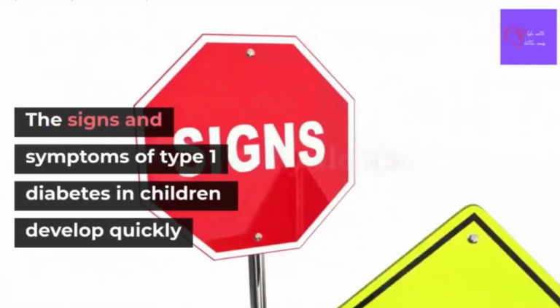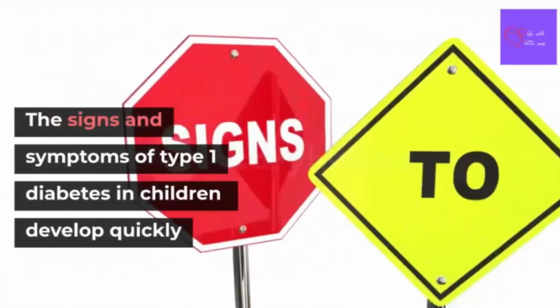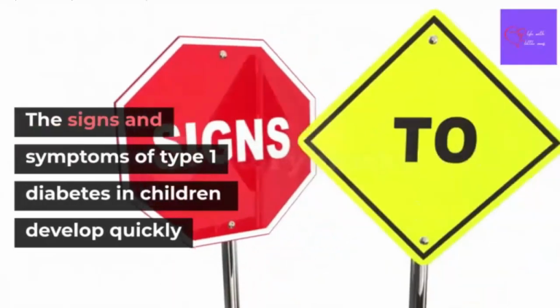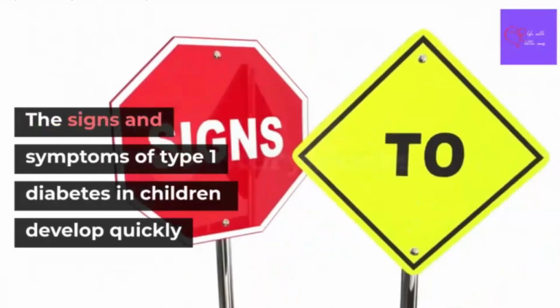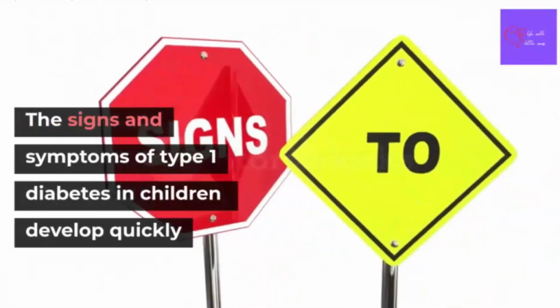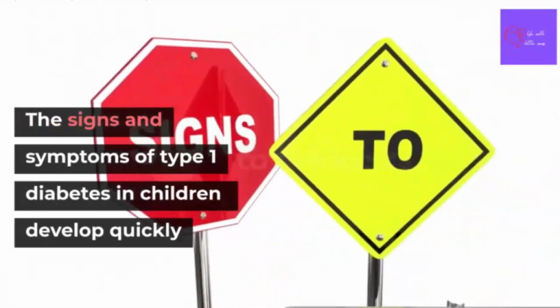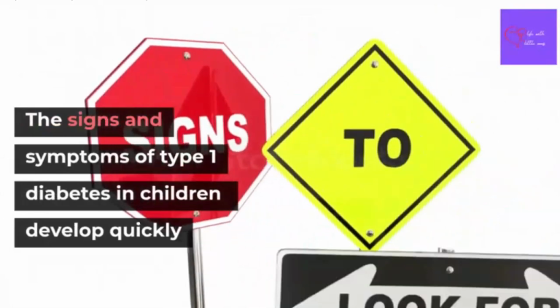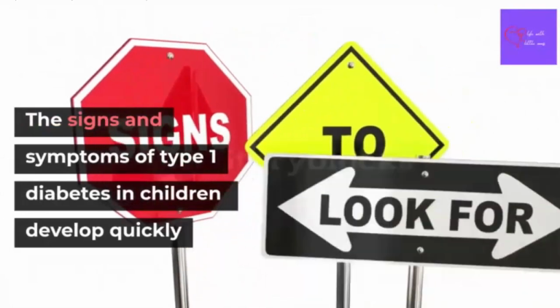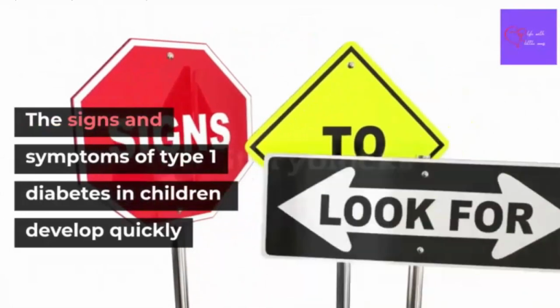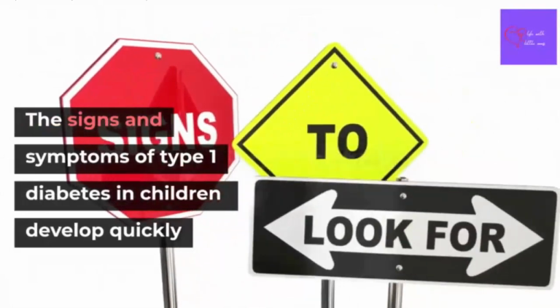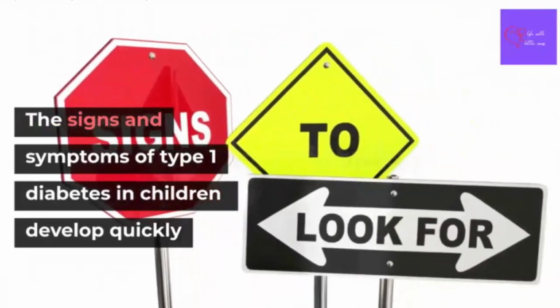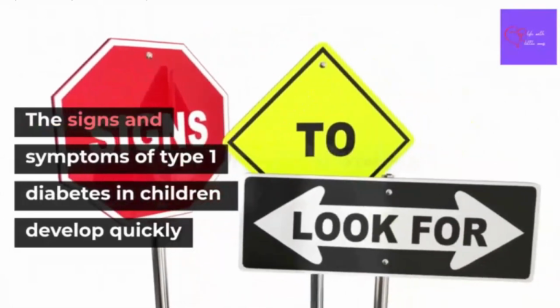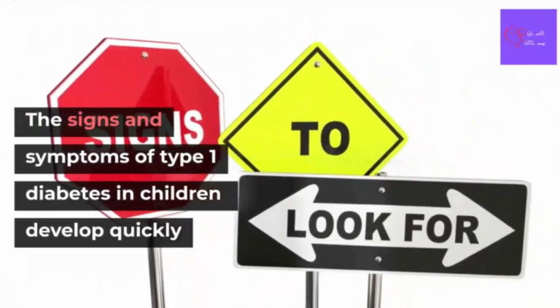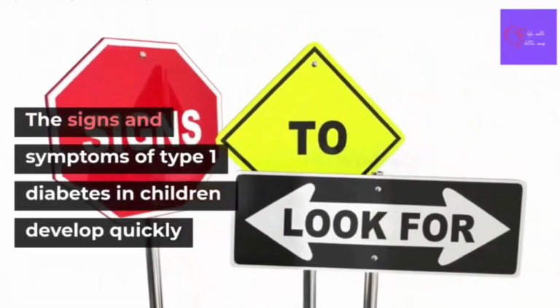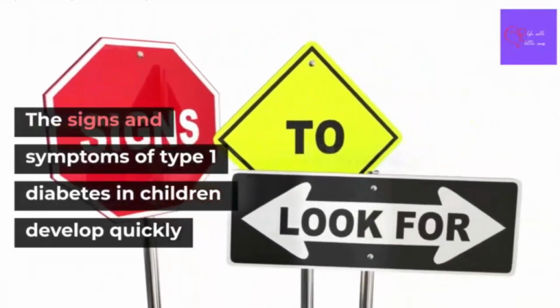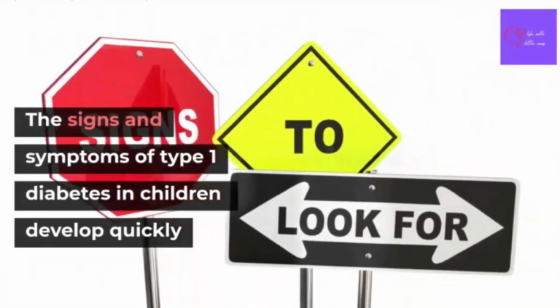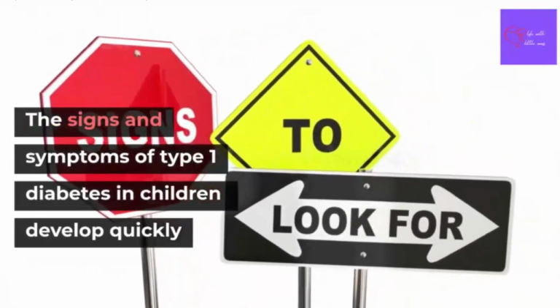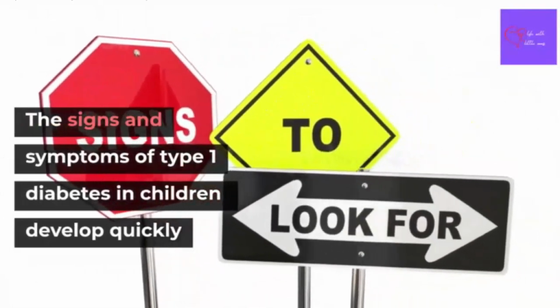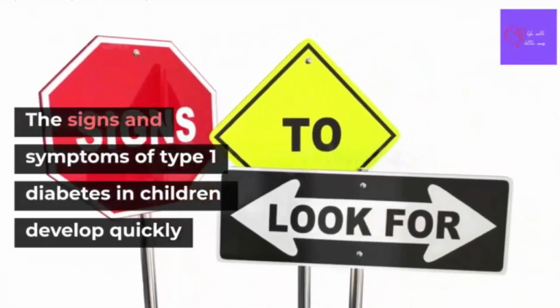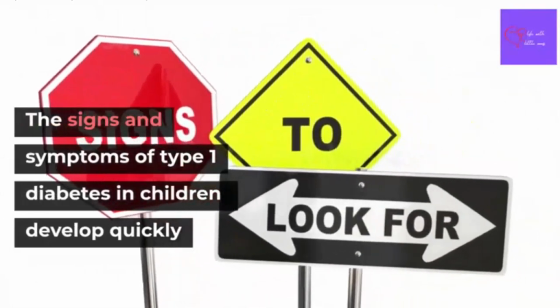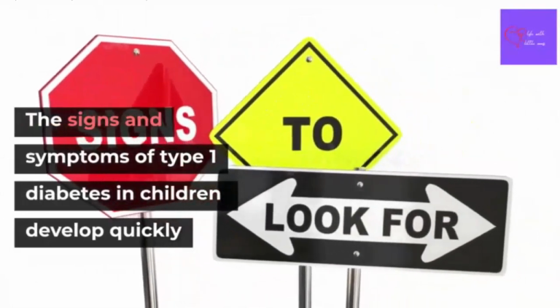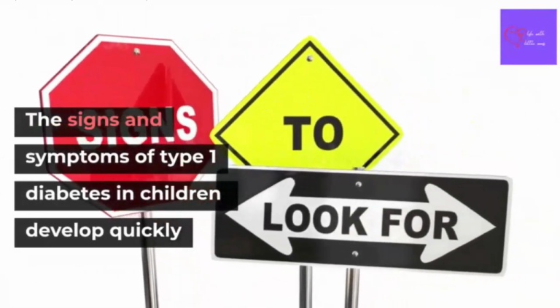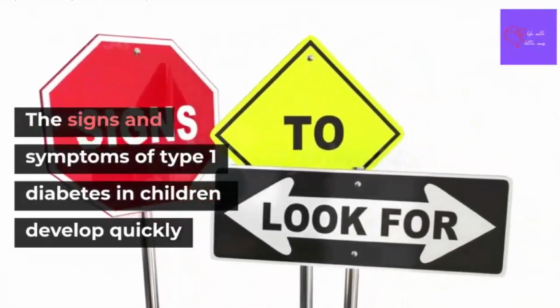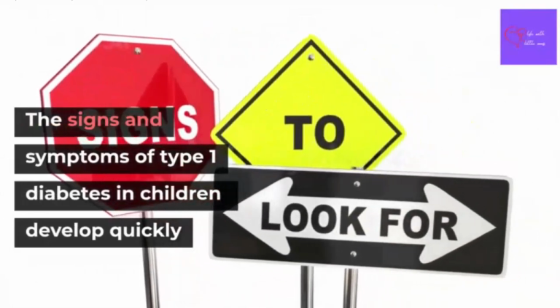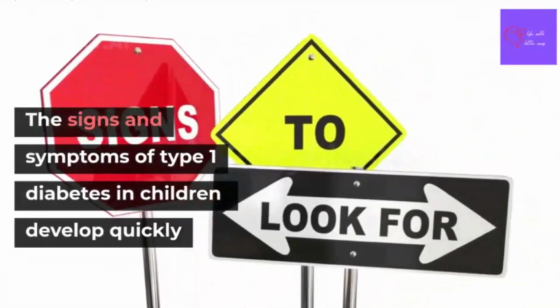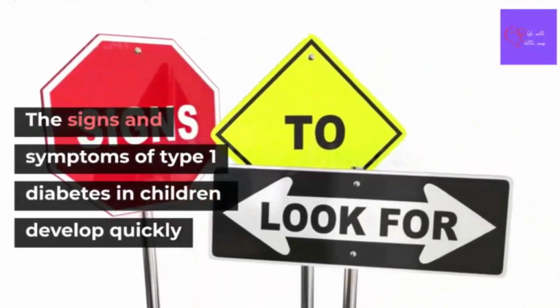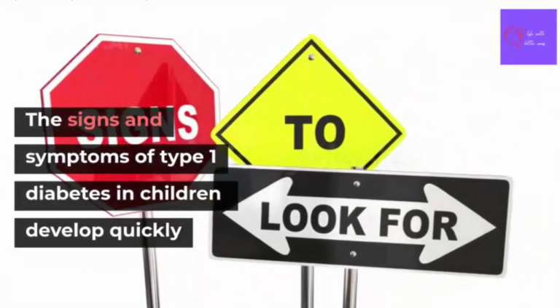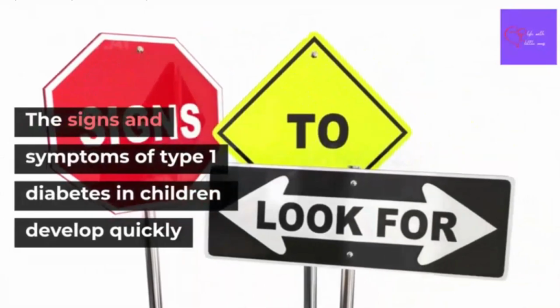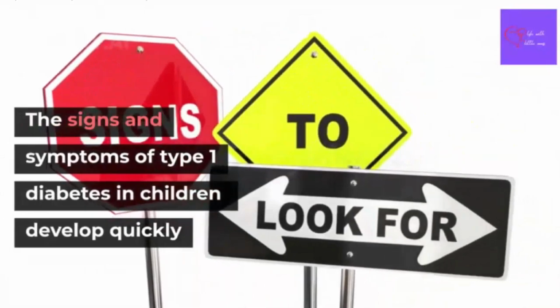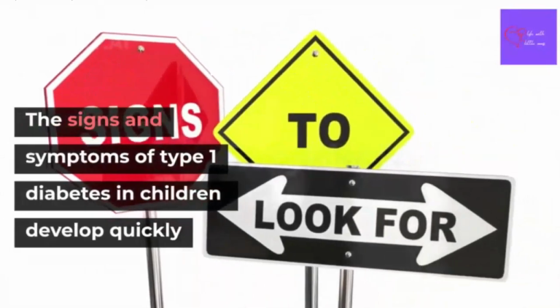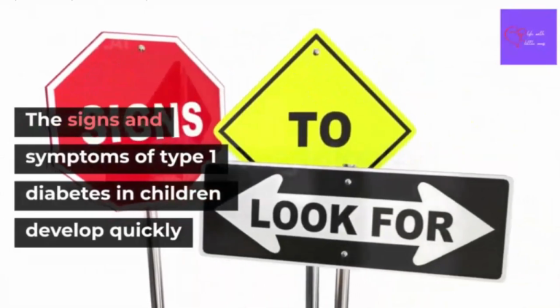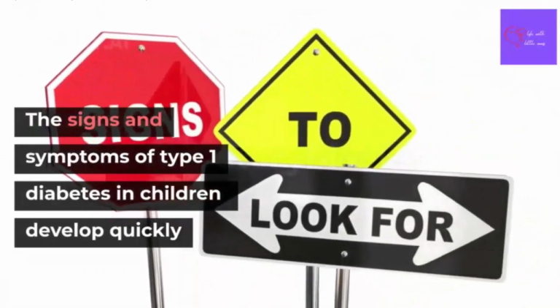The signs and symptoms of type 1 diabetes in children usually develop quickly, and they may include the following.